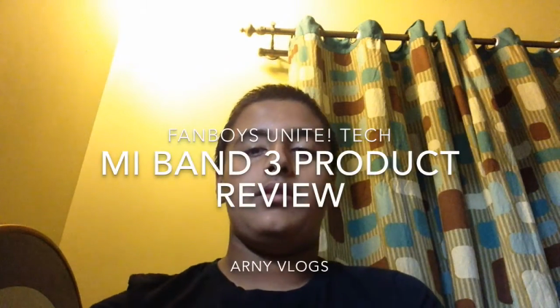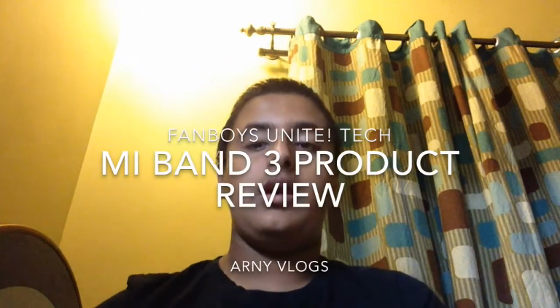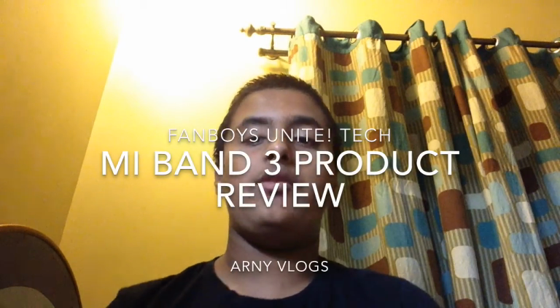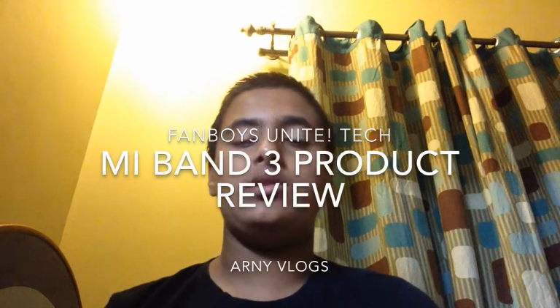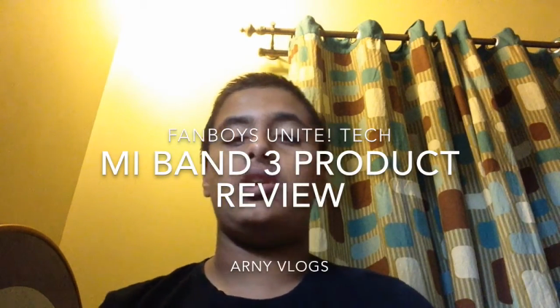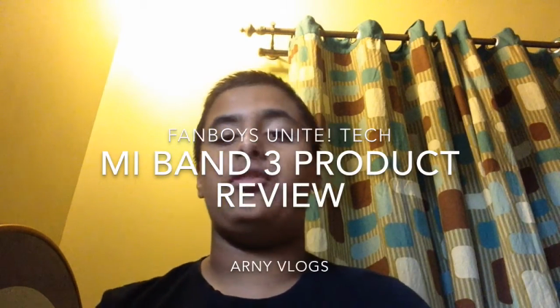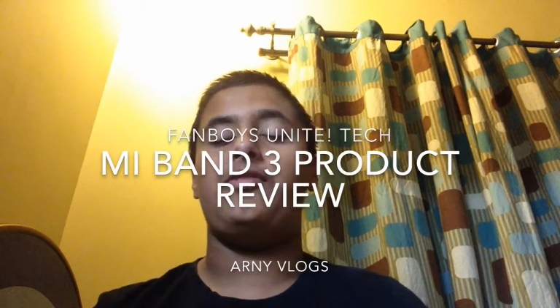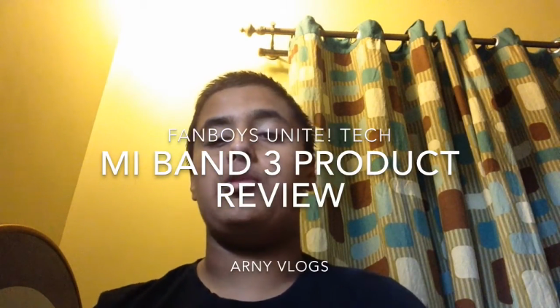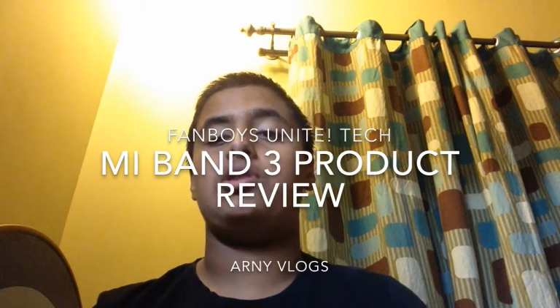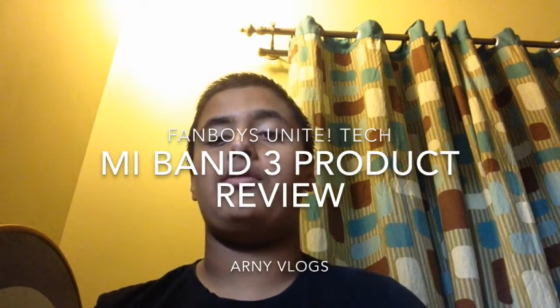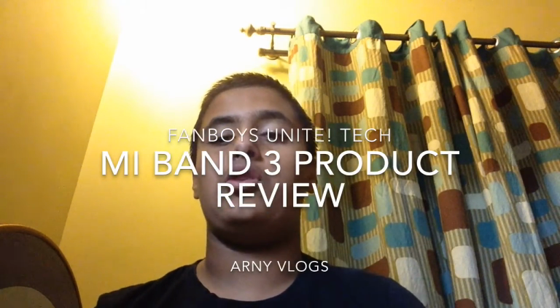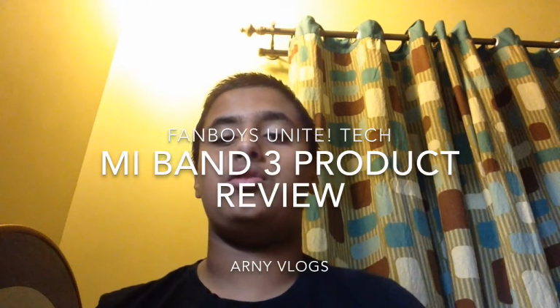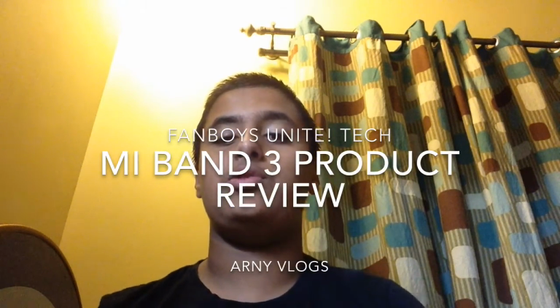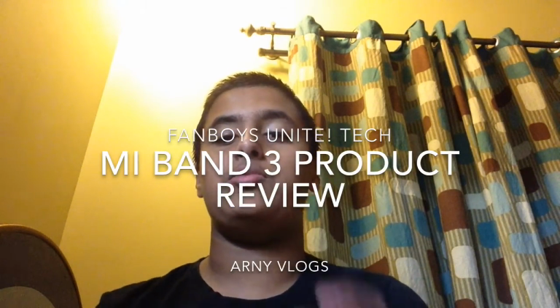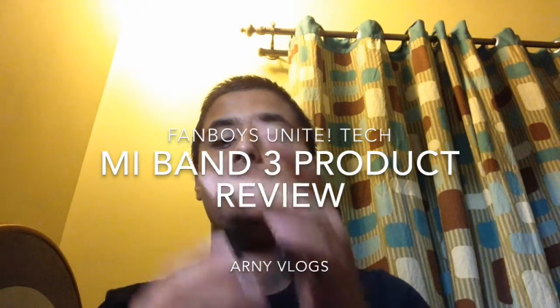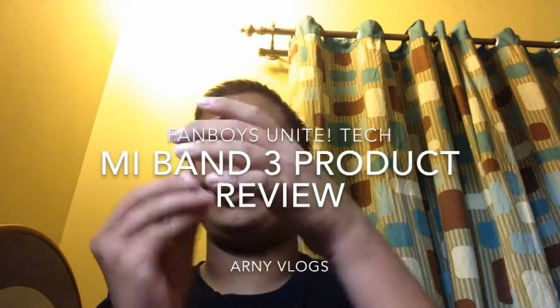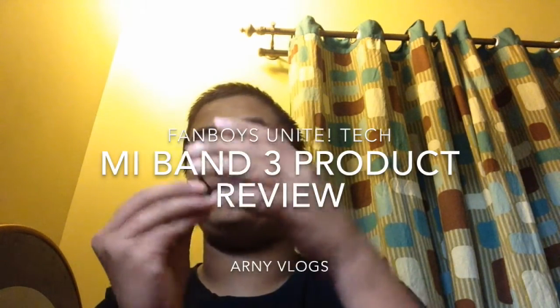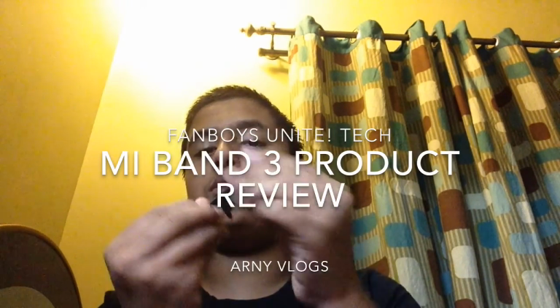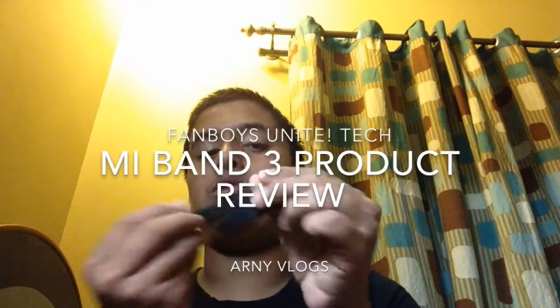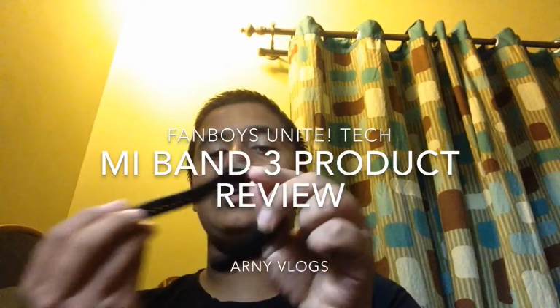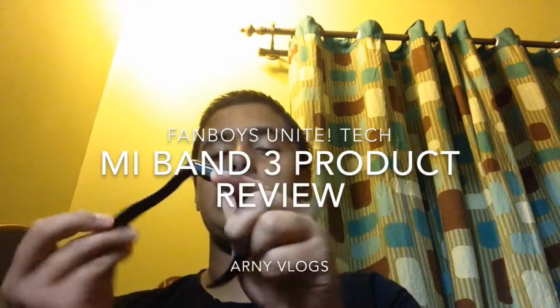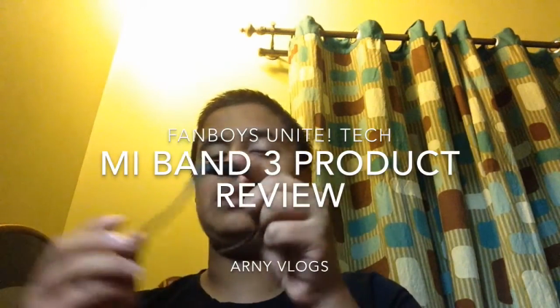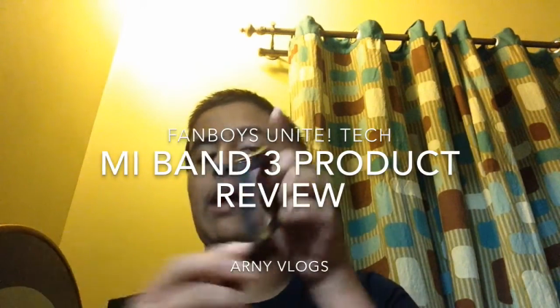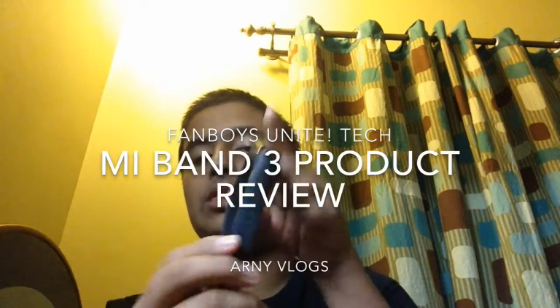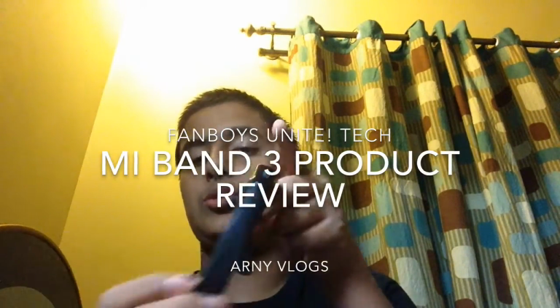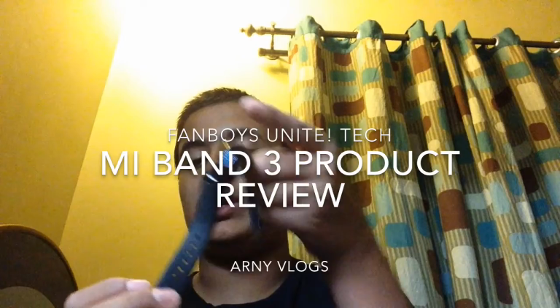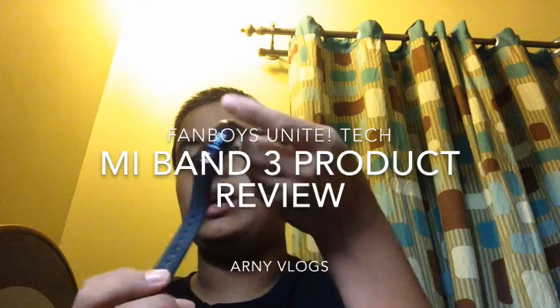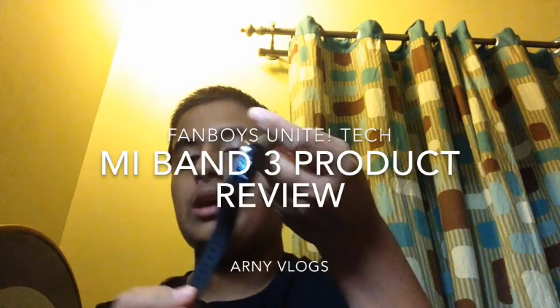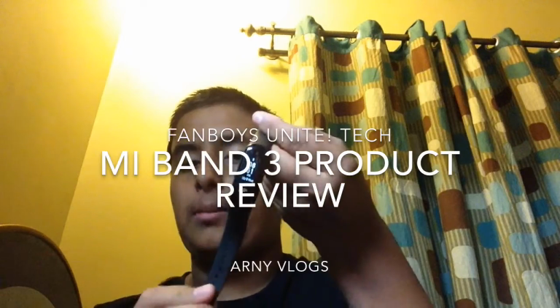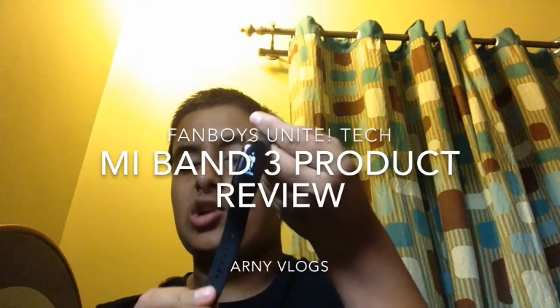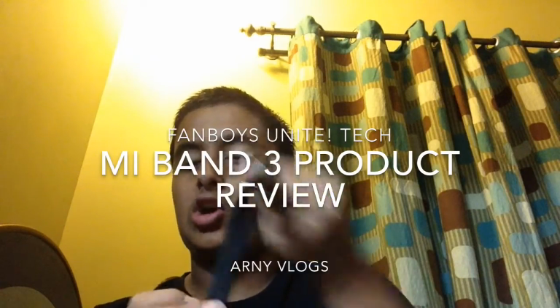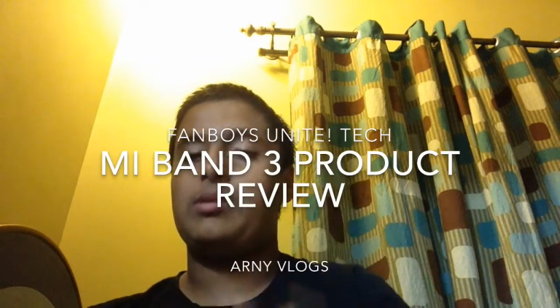Hey everyone, it's Arnie from FindBuzz Unite Vlogs, Reviews and more. Today I'll be reviewing the Mi Band 3 by Xiaomi.